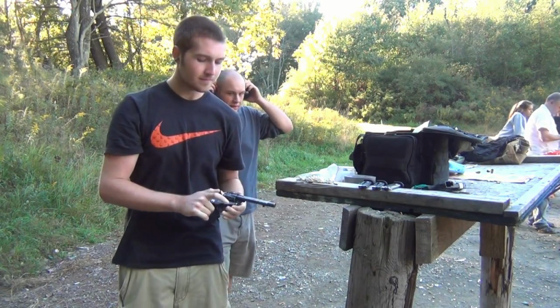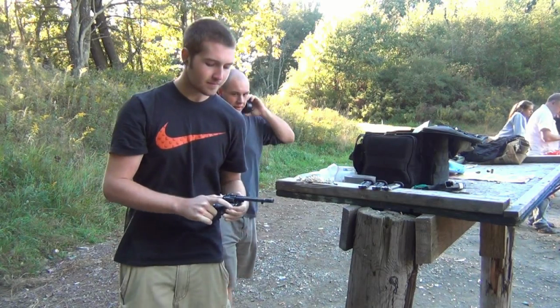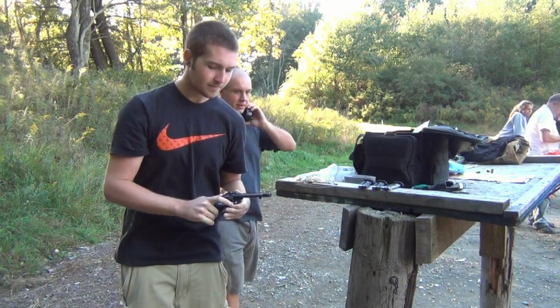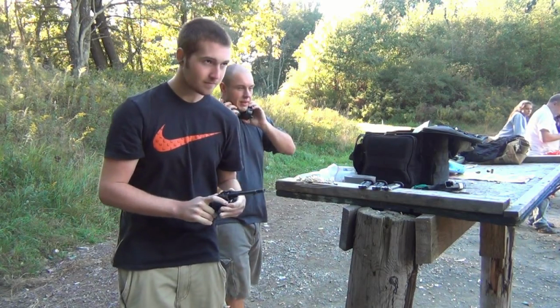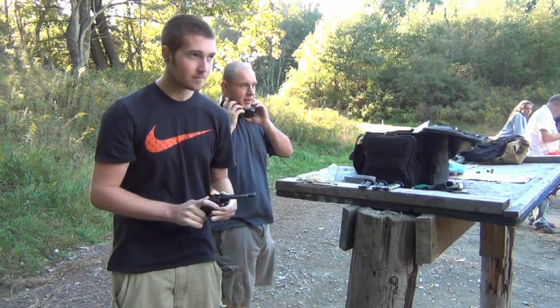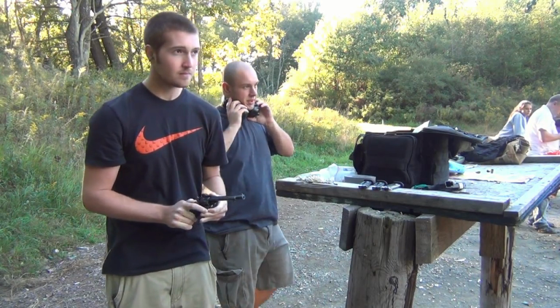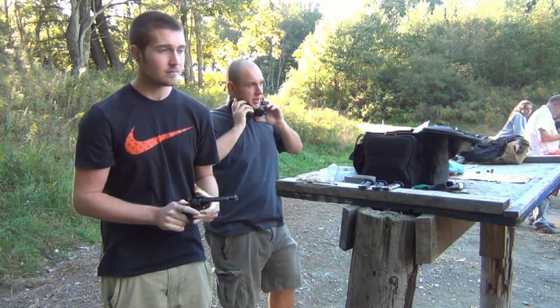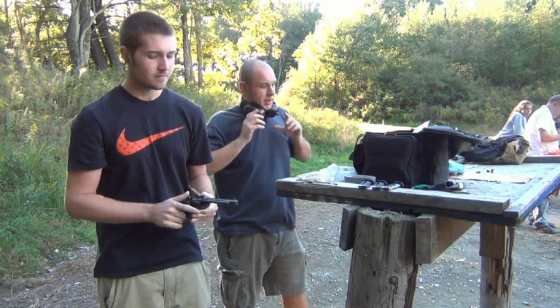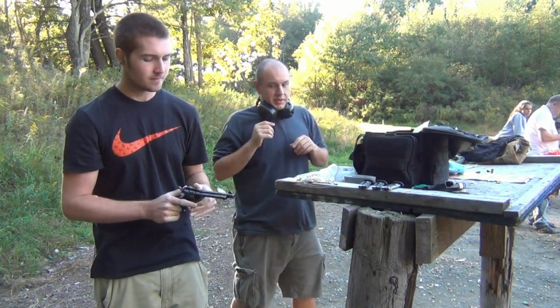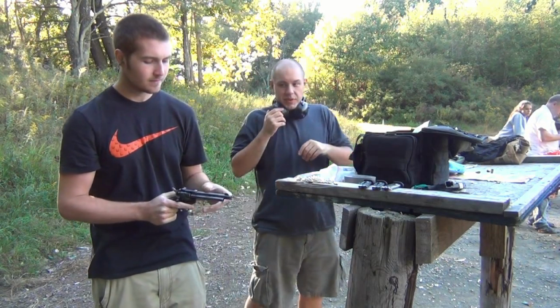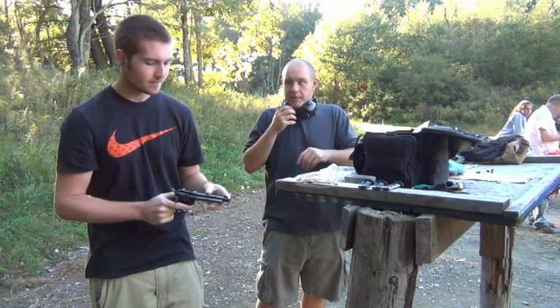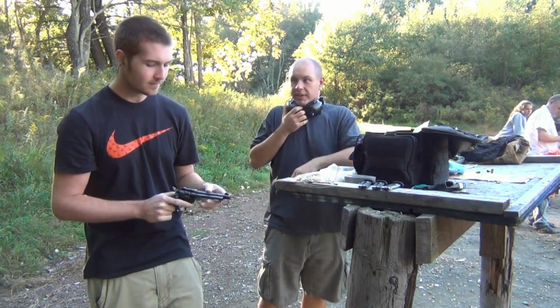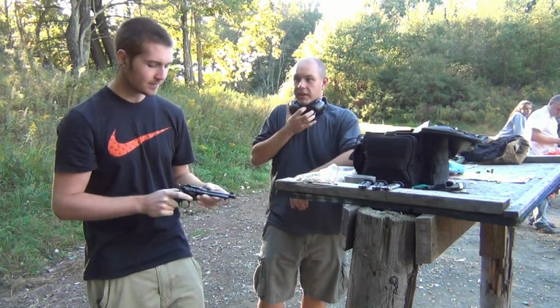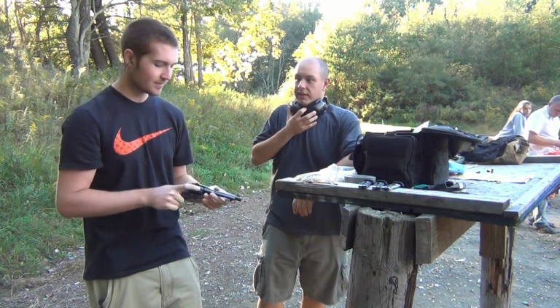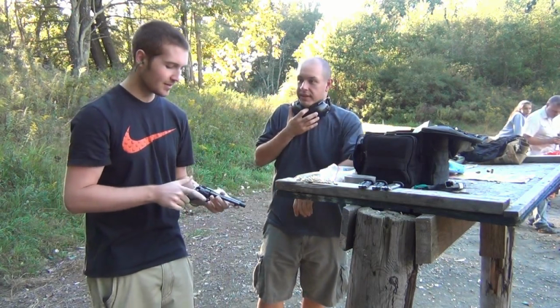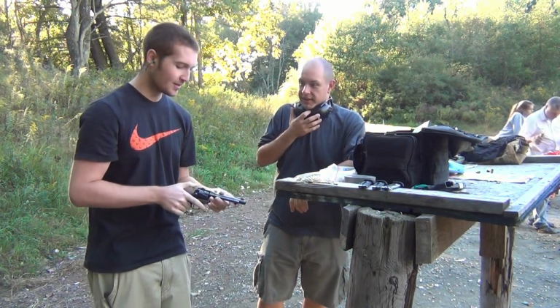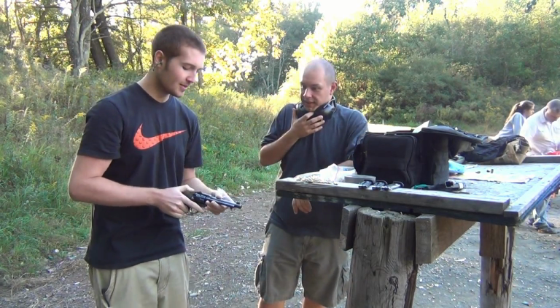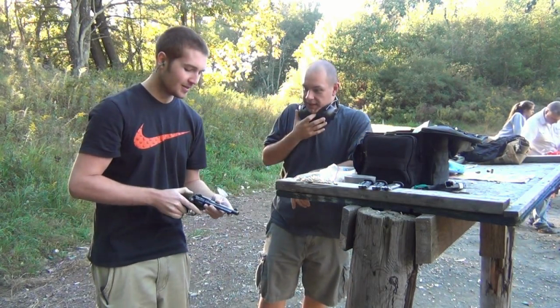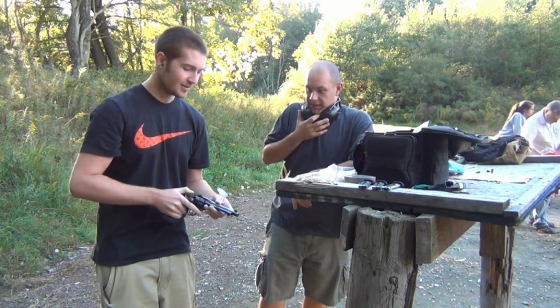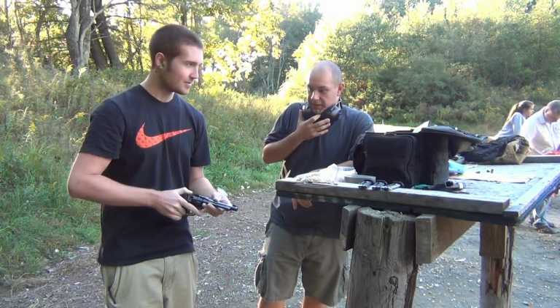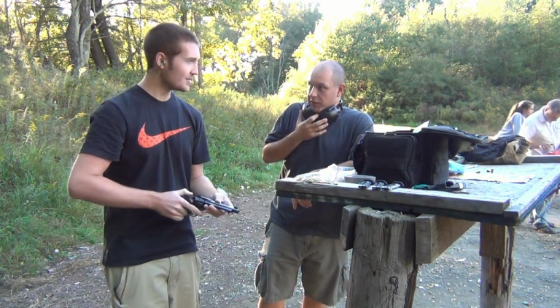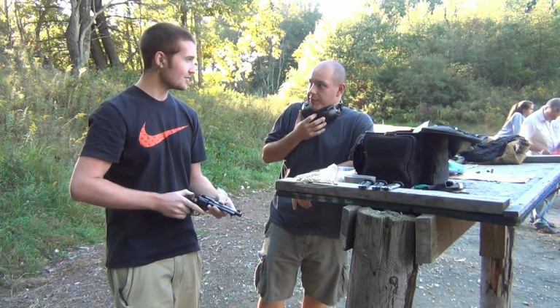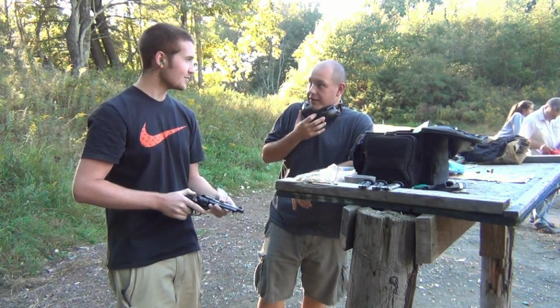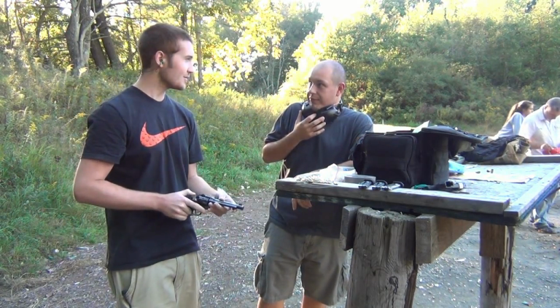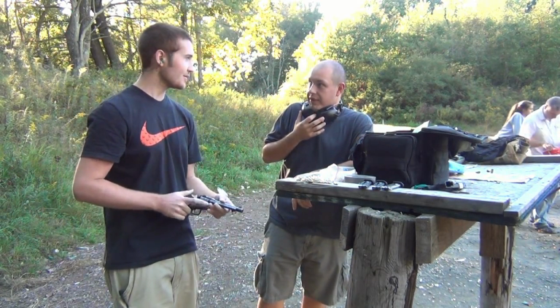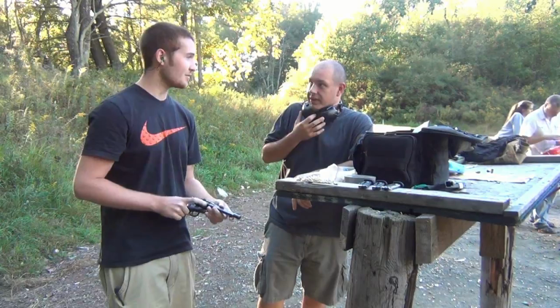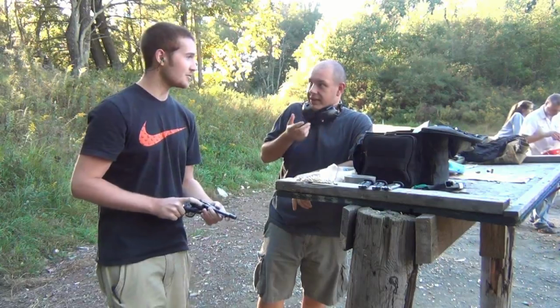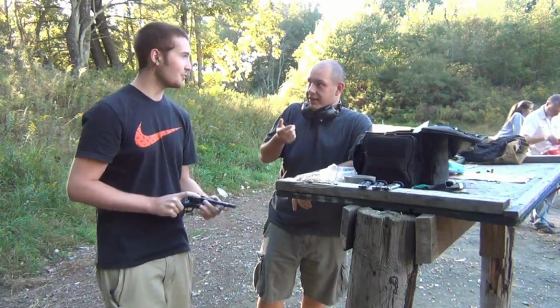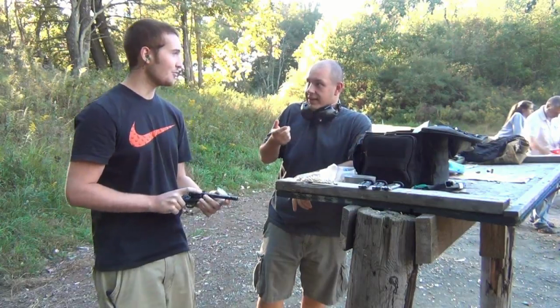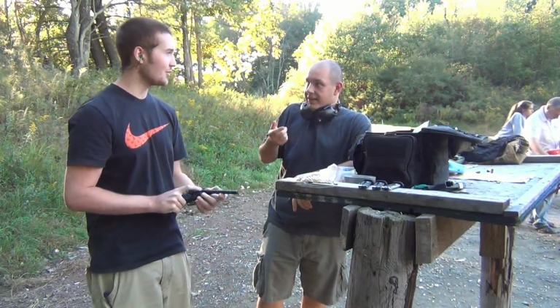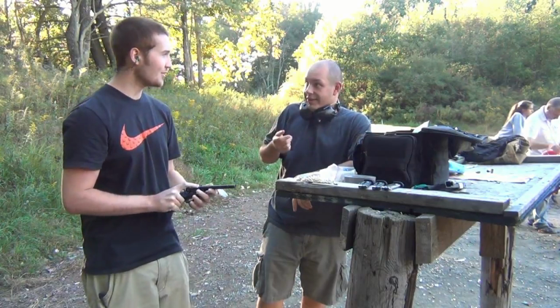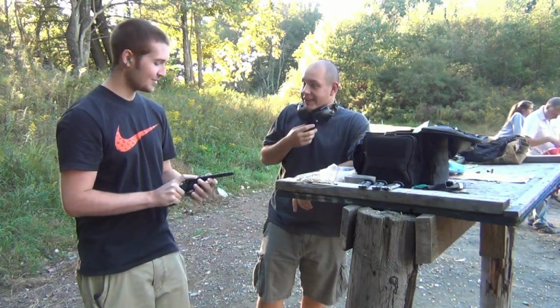What did I think? The thing before — I've seen that they are on the right. 22 Magnum. I've never shot one before. Really?